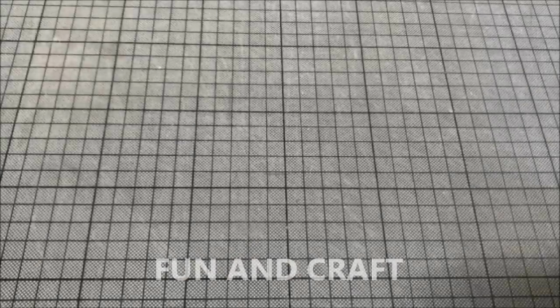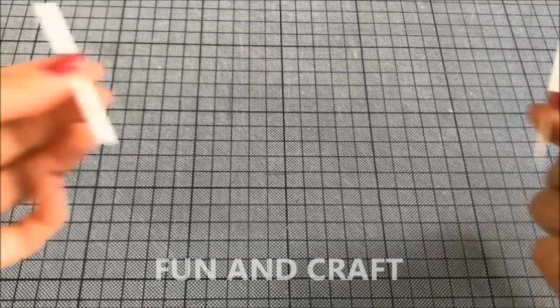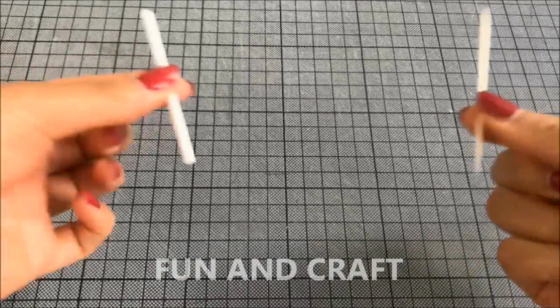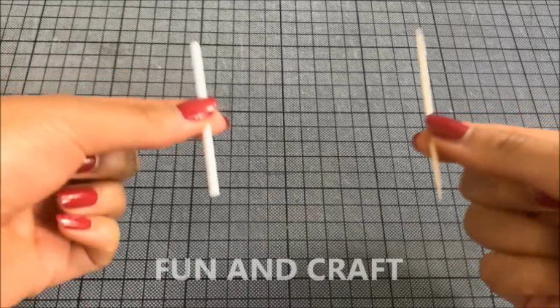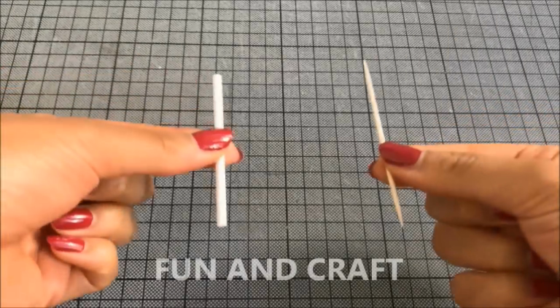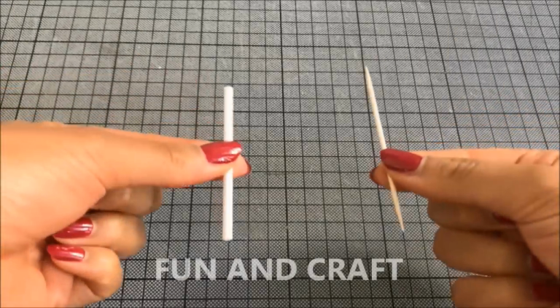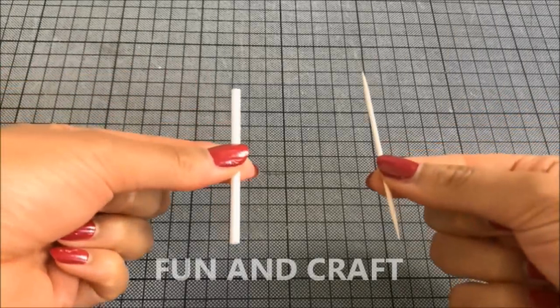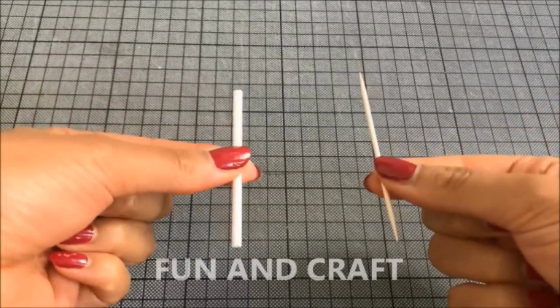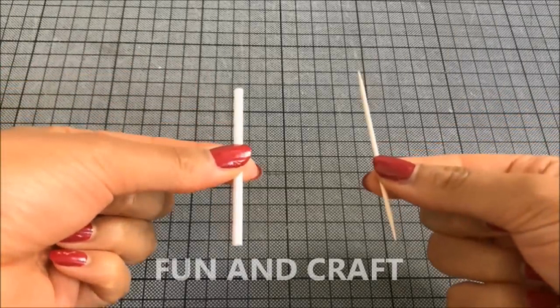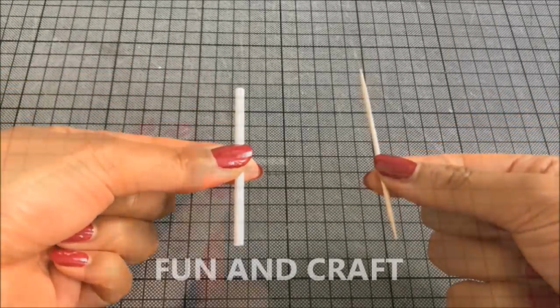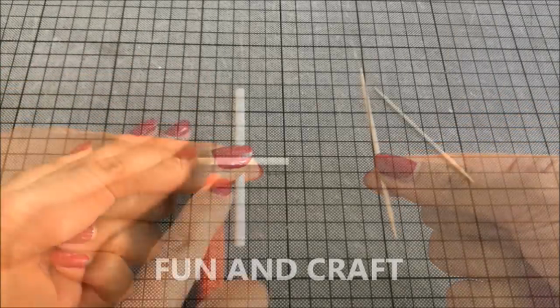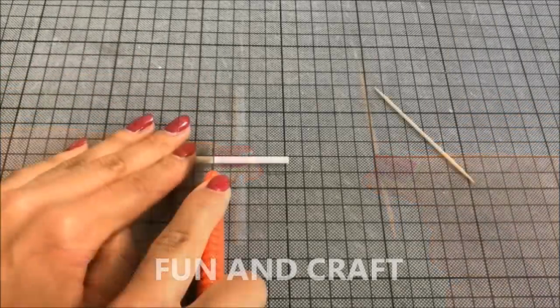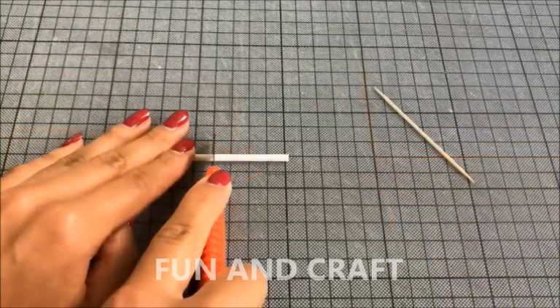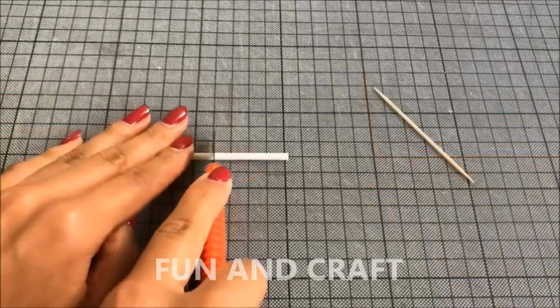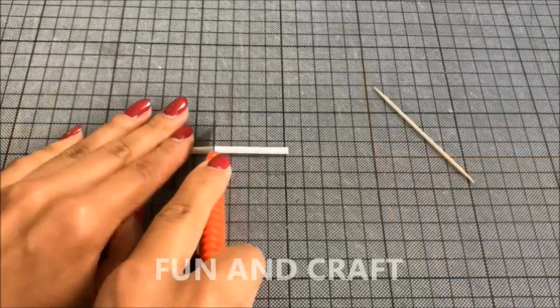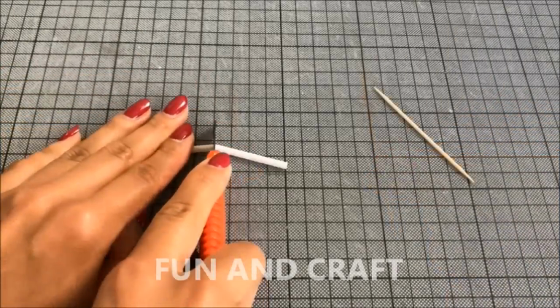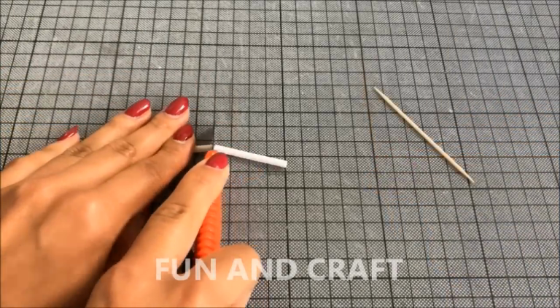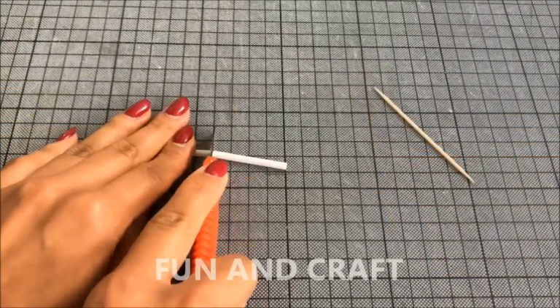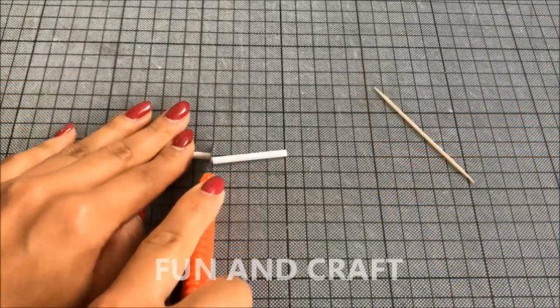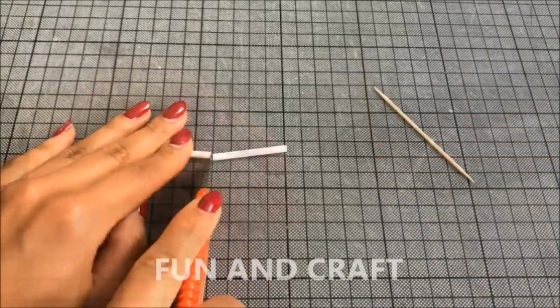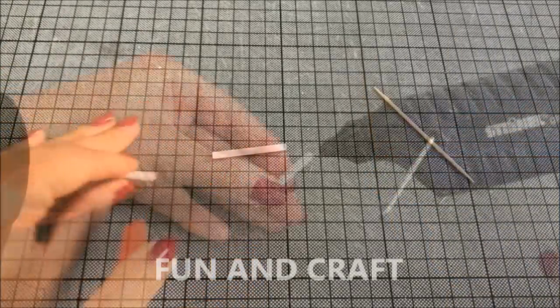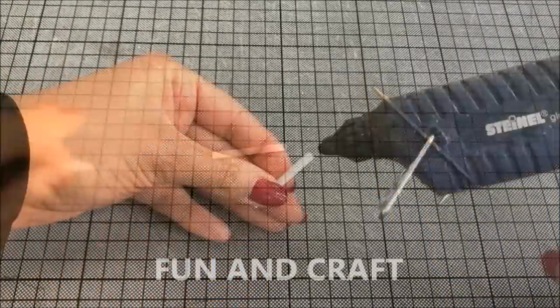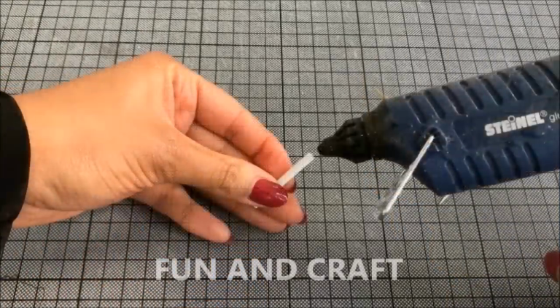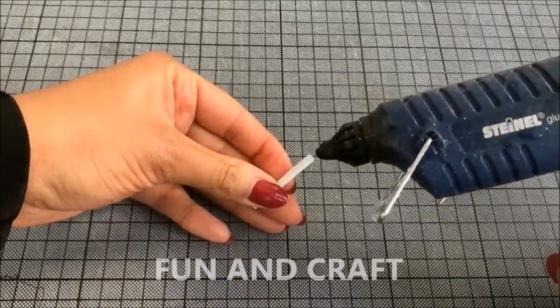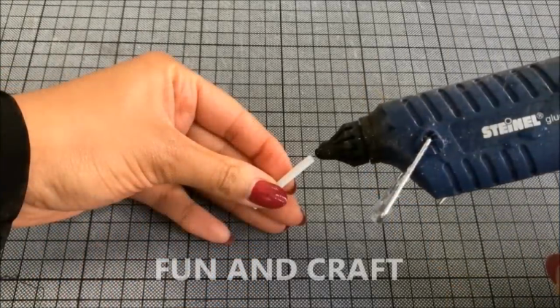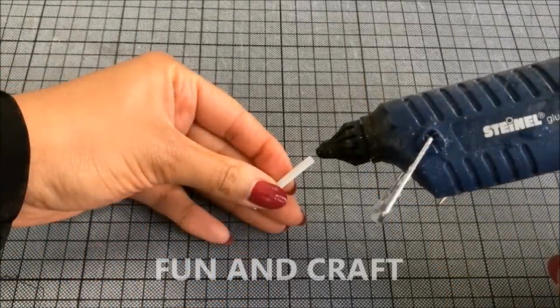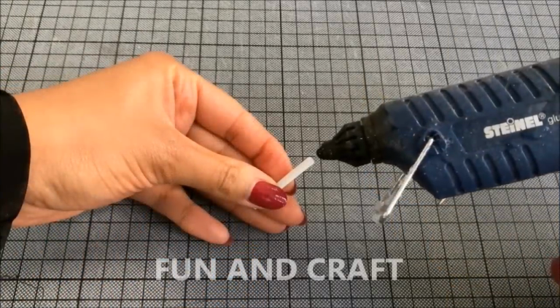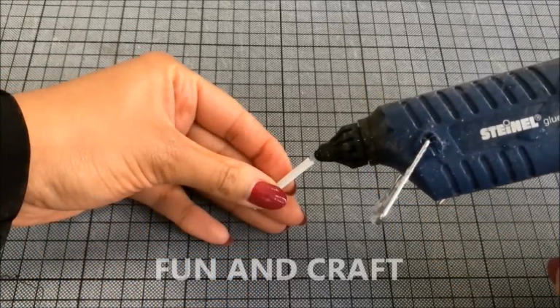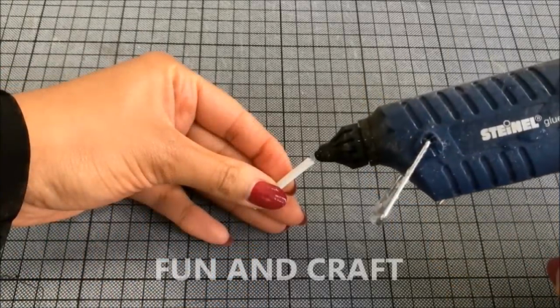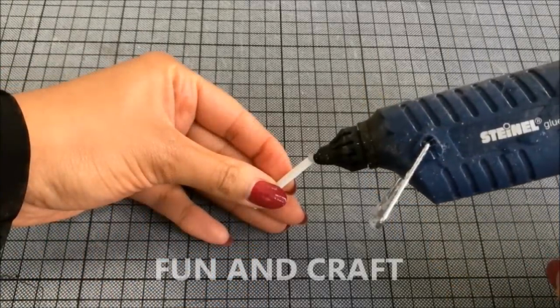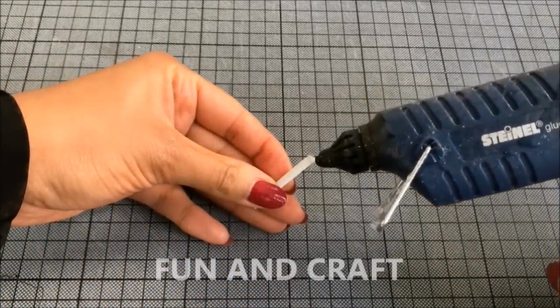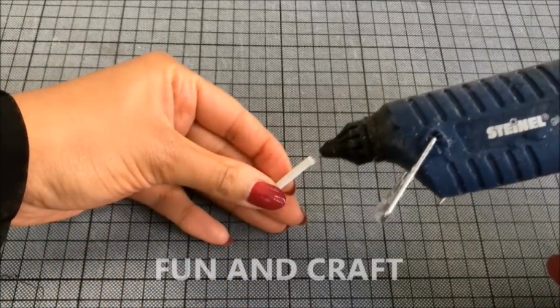To make candles you will need lollipop sticks, toothpicks, hot glue, and nail varnish.